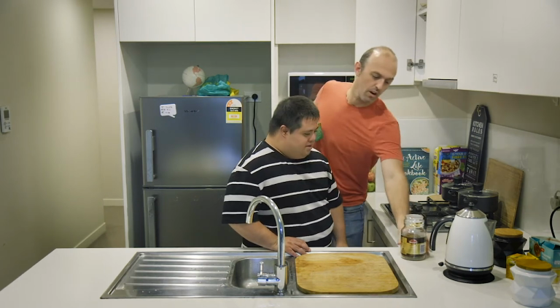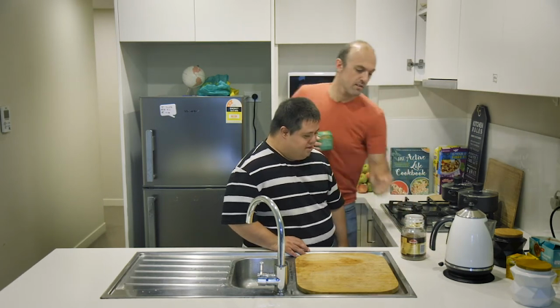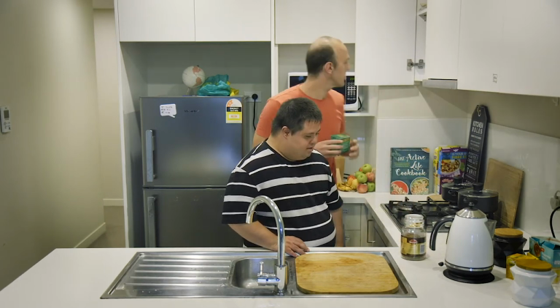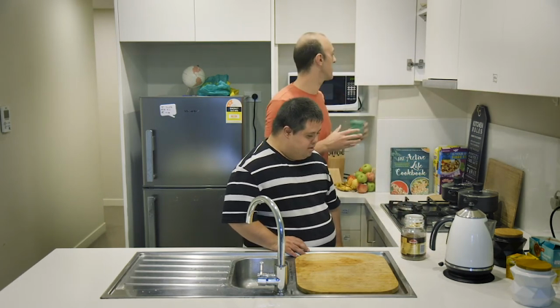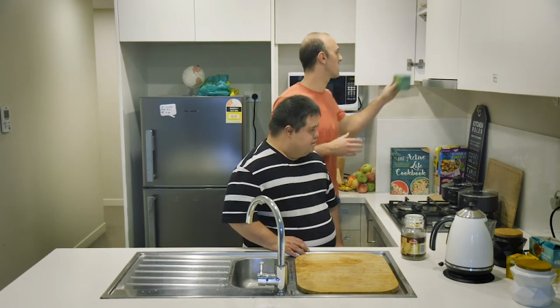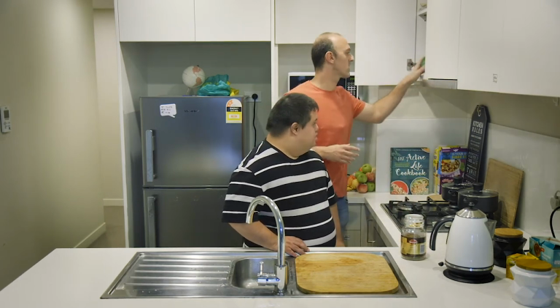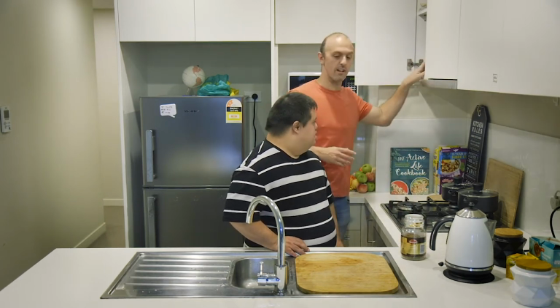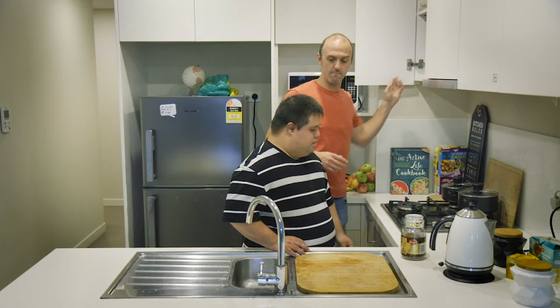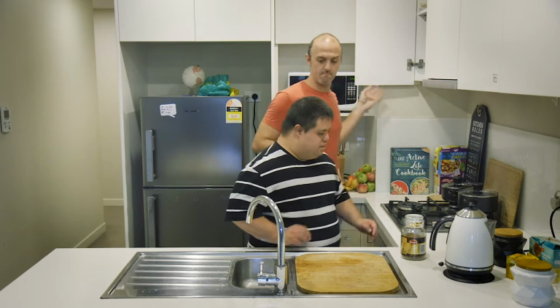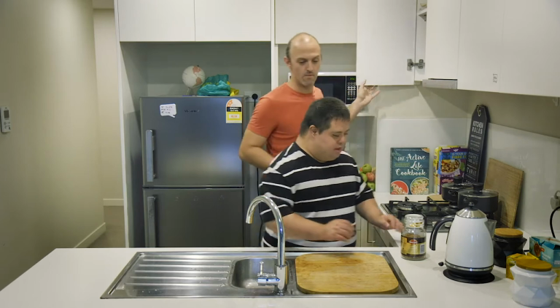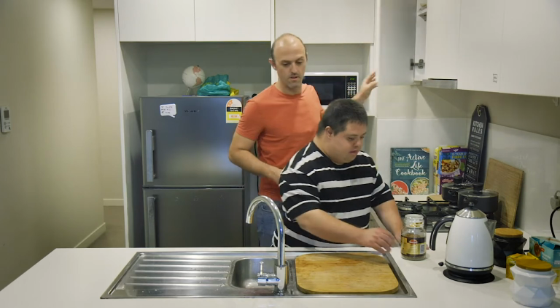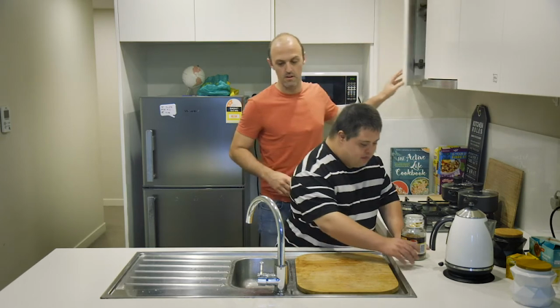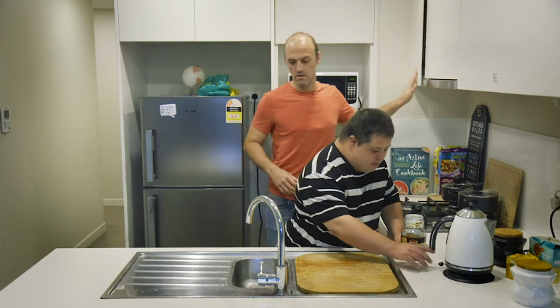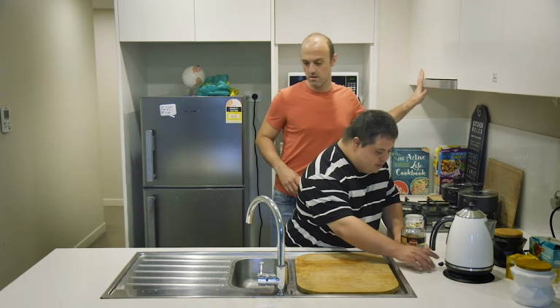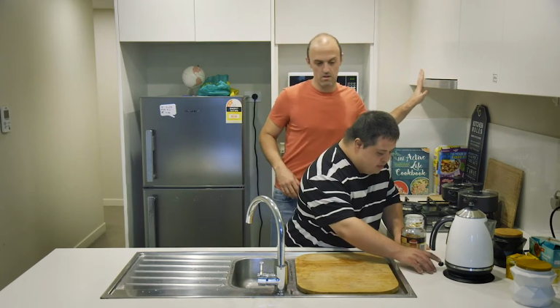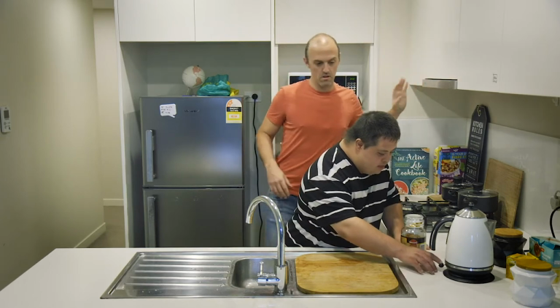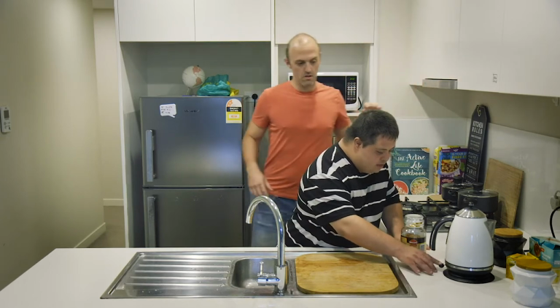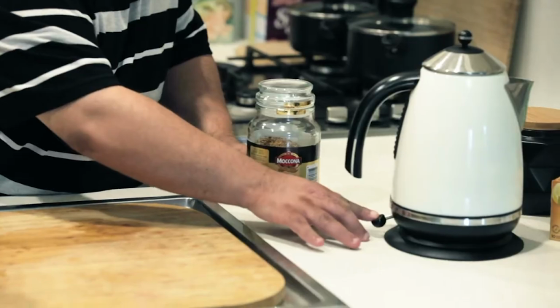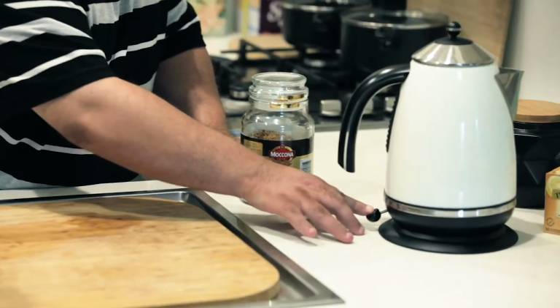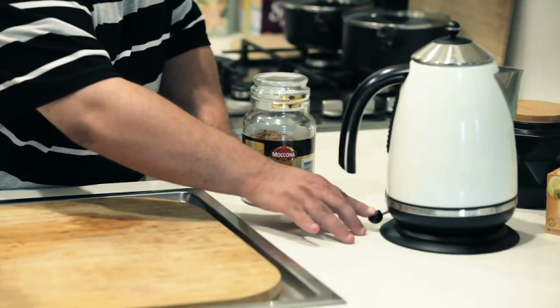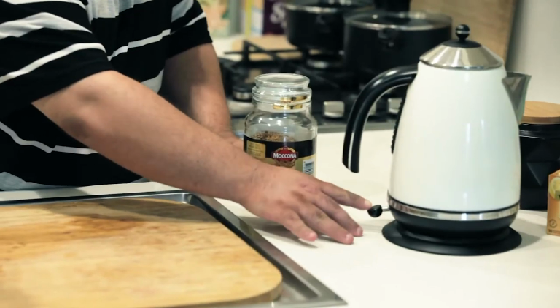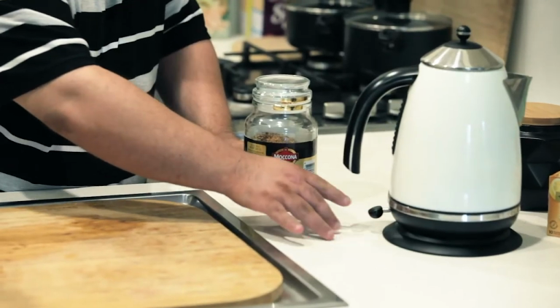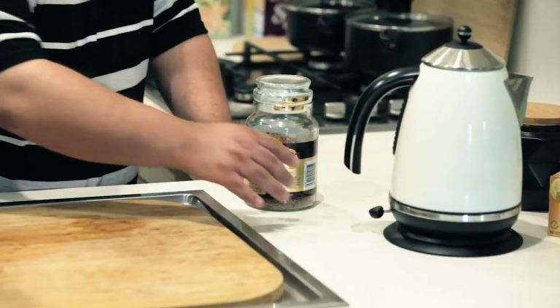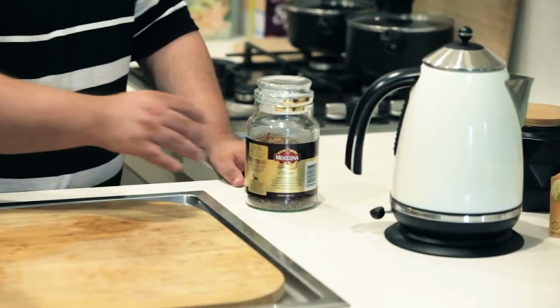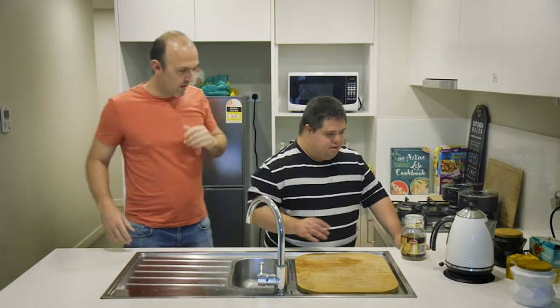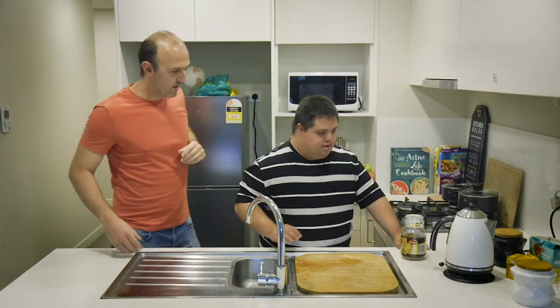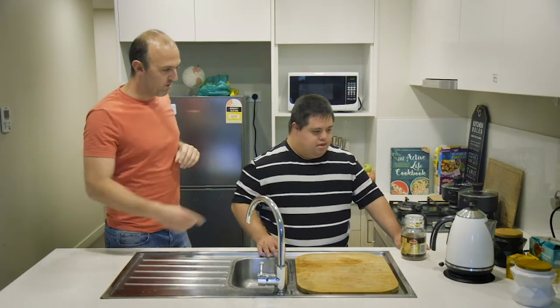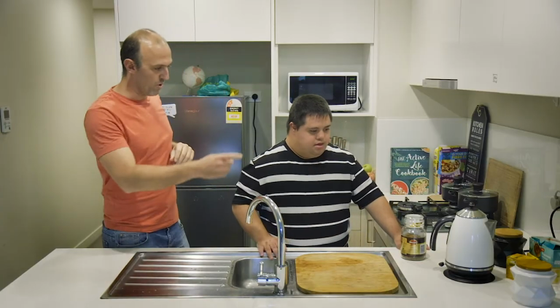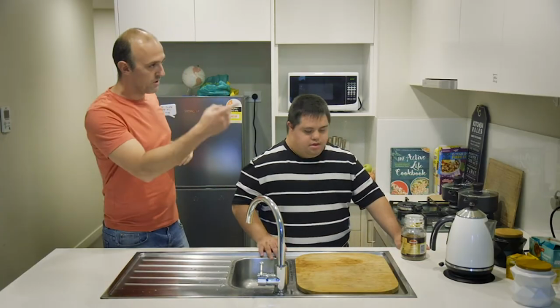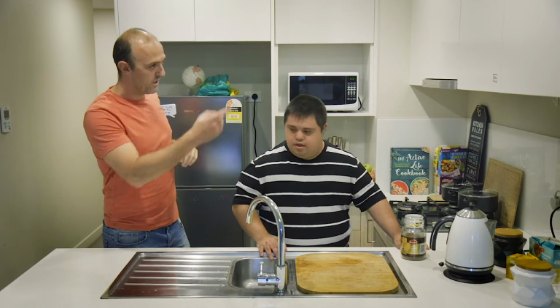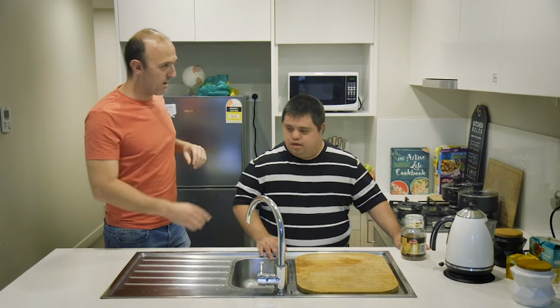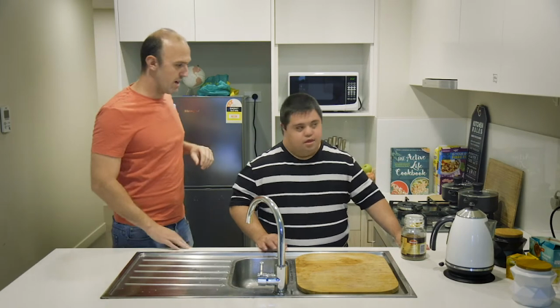Alright, sweet. Do you want to turn the kettle on? Yes. Good work. Do you want to get your cup out?